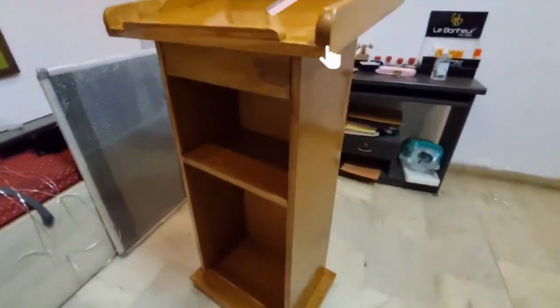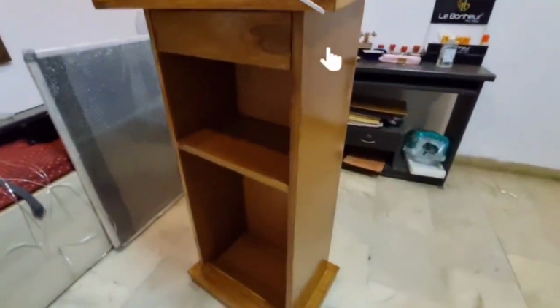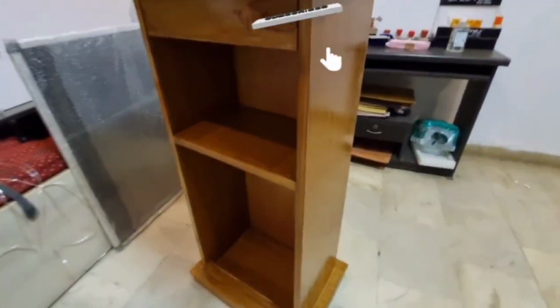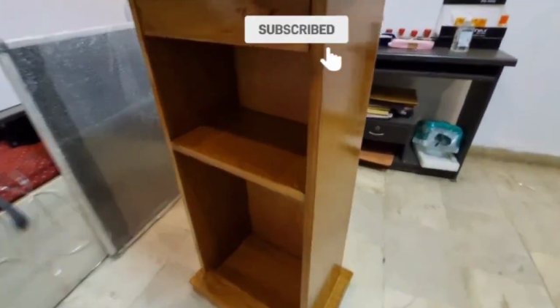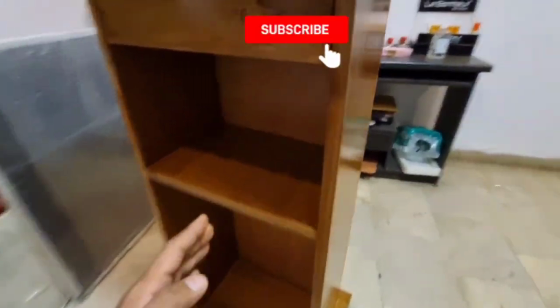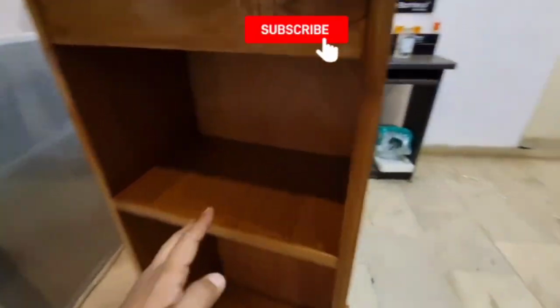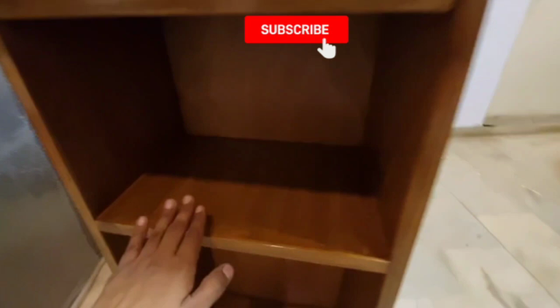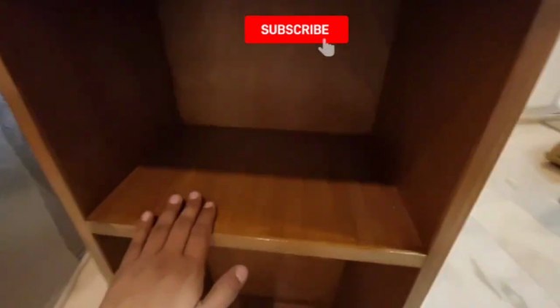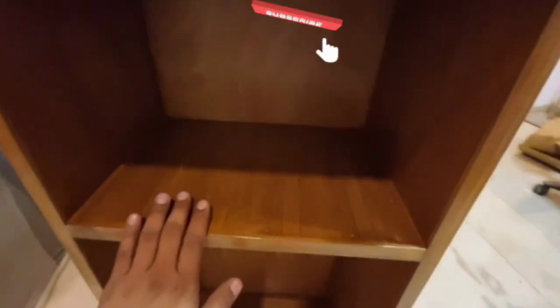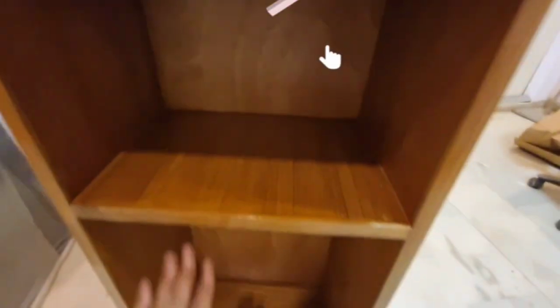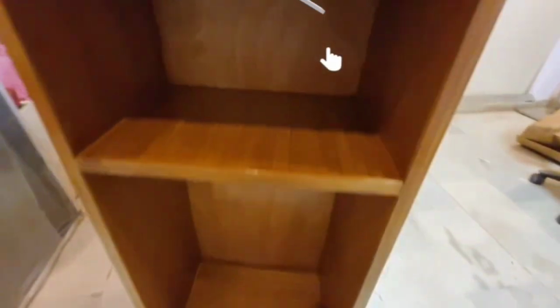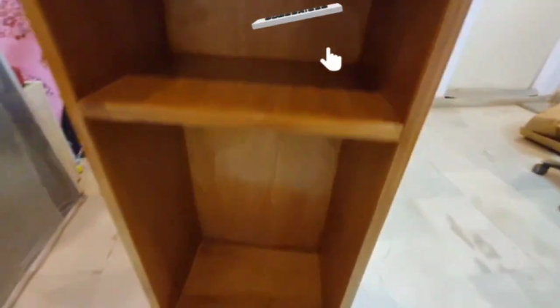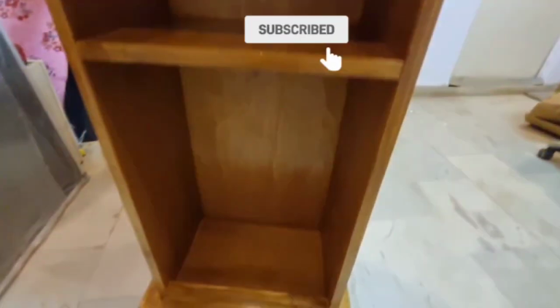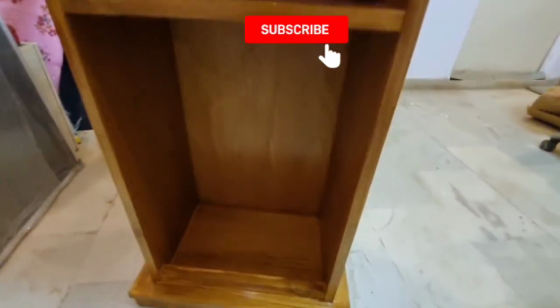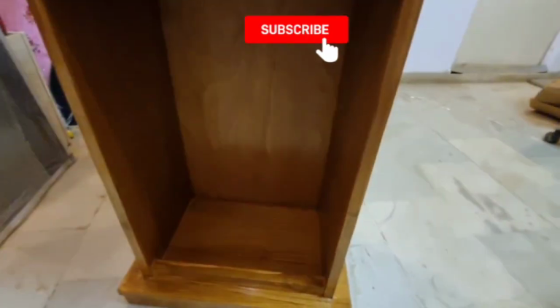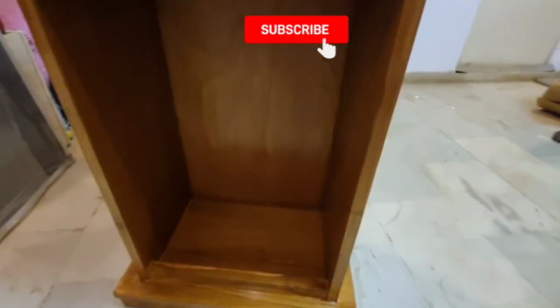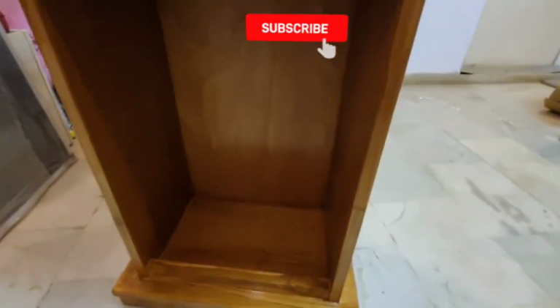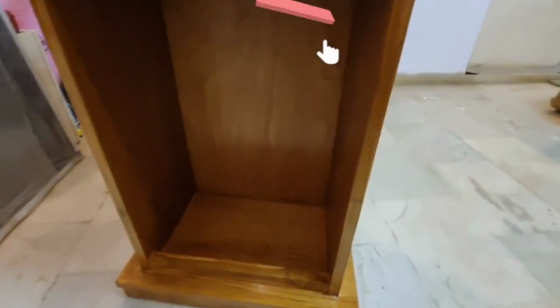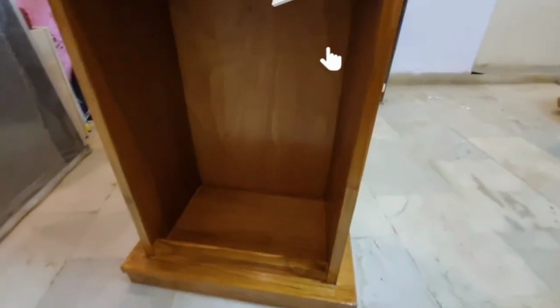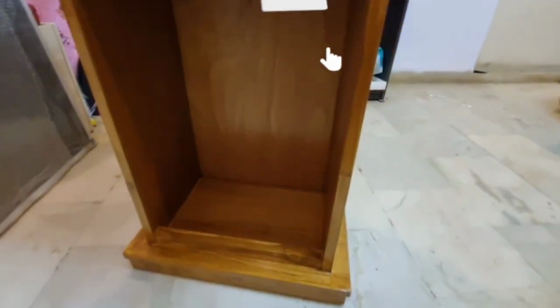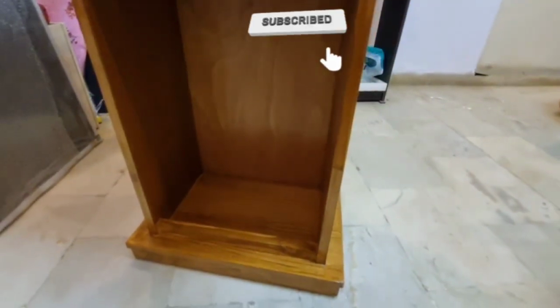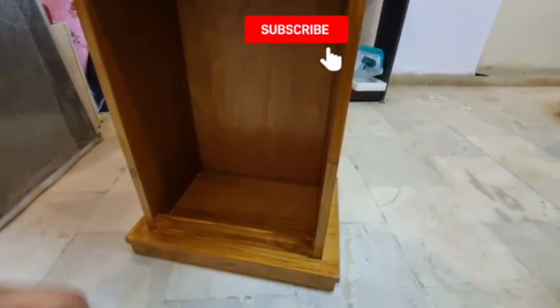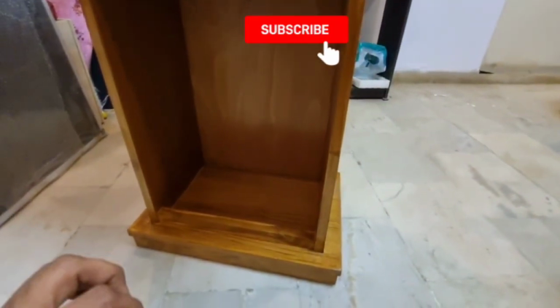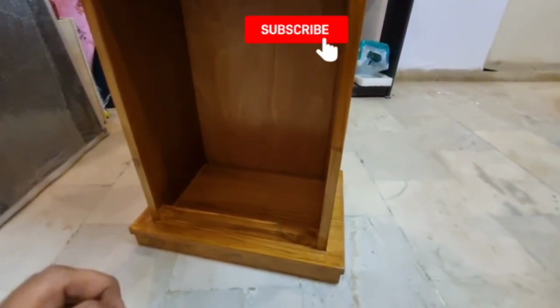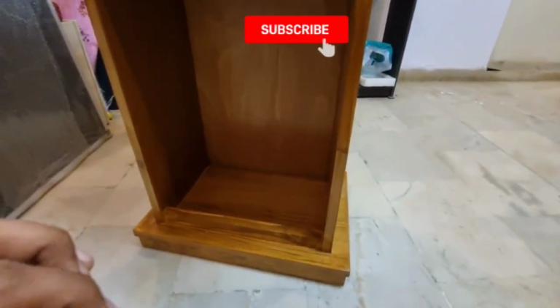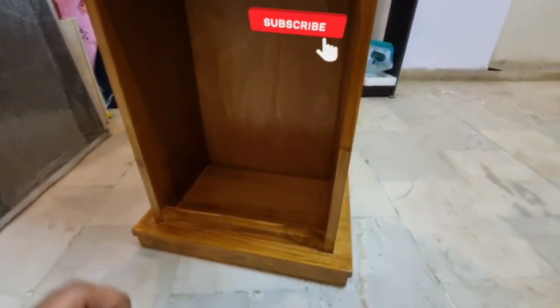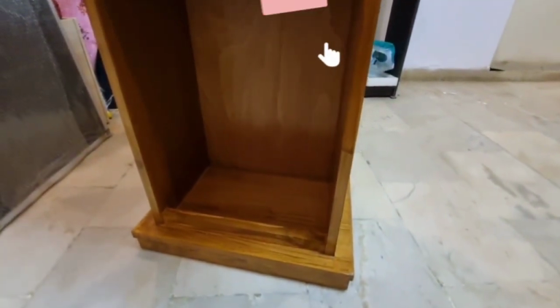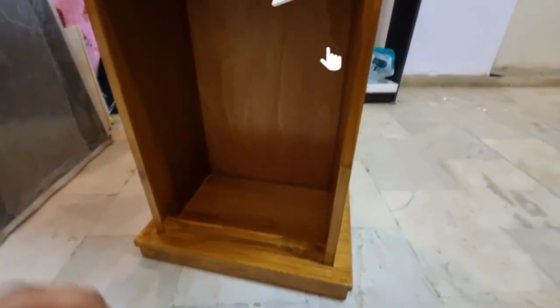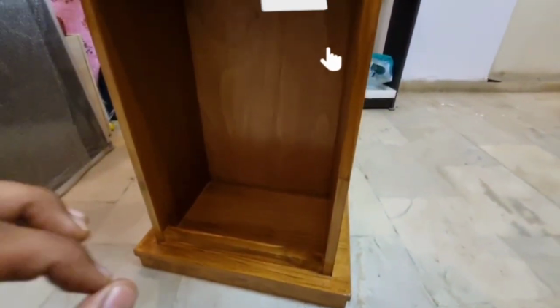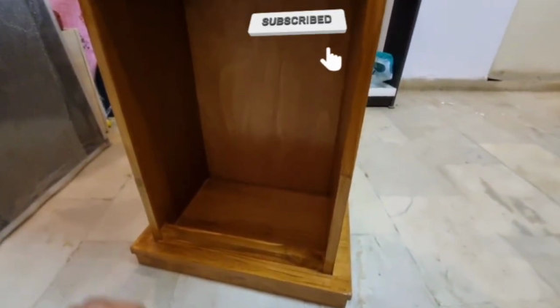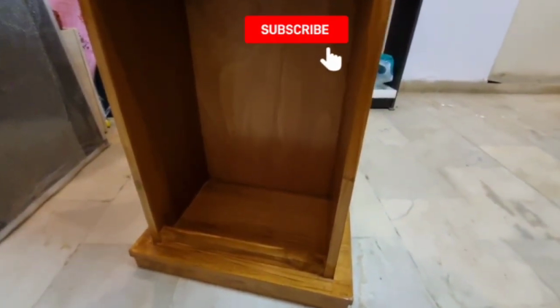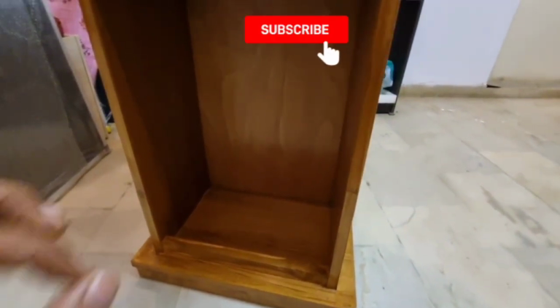You can see two shelves here. The finishing is very good. It will give you an elegant look.